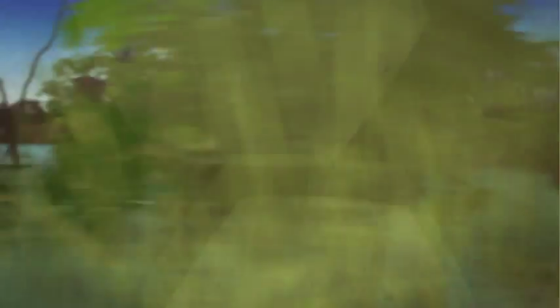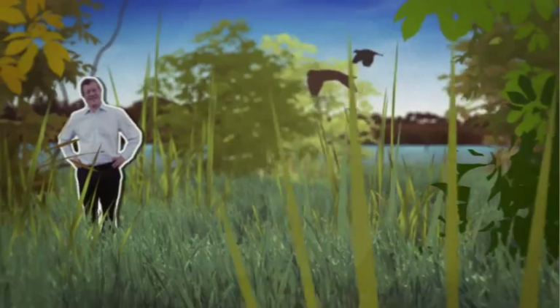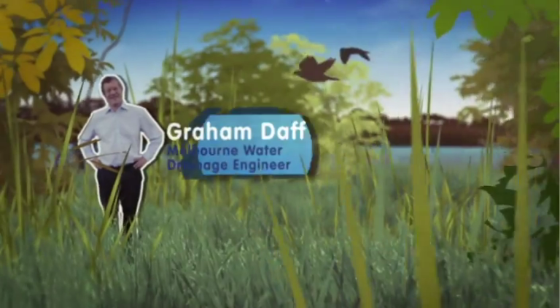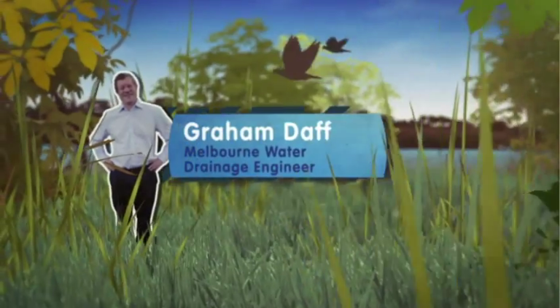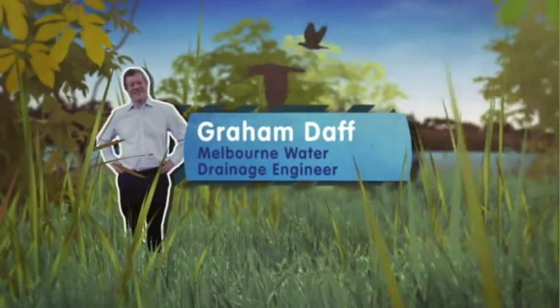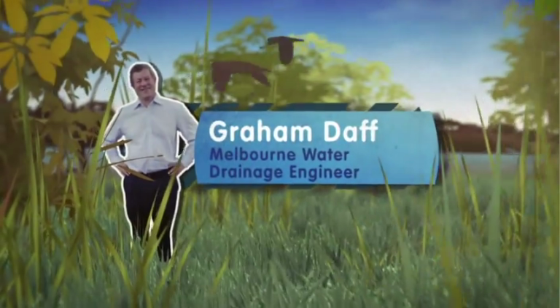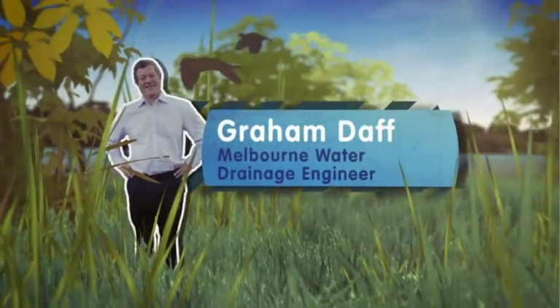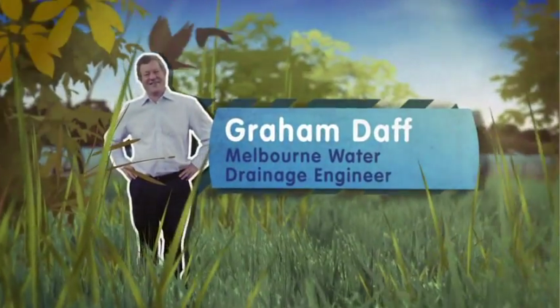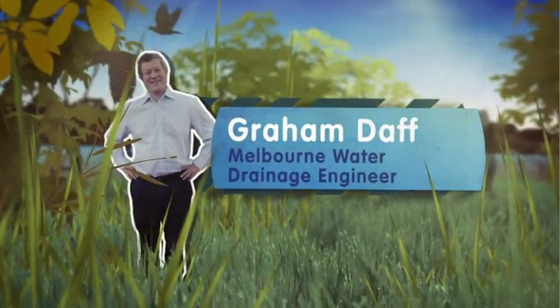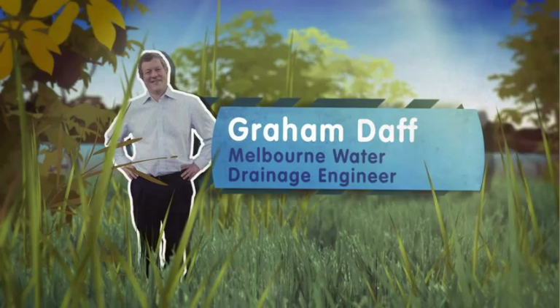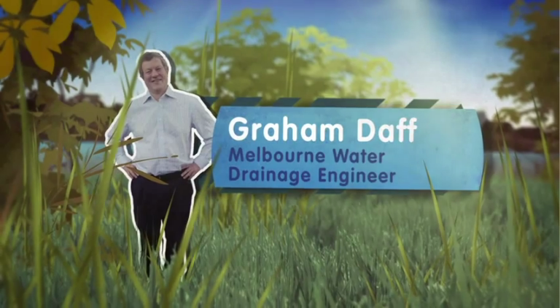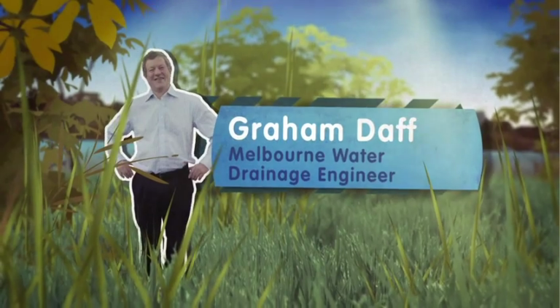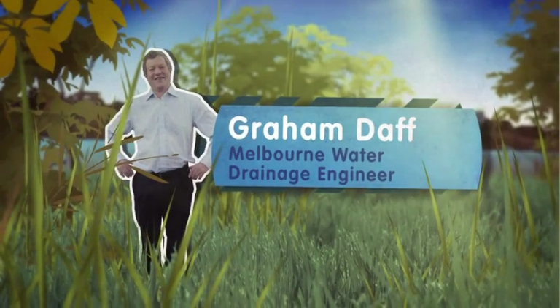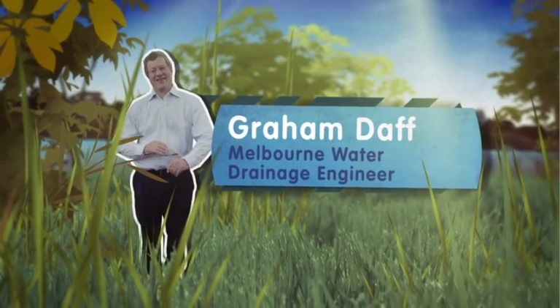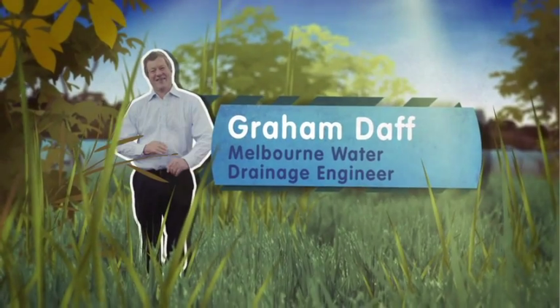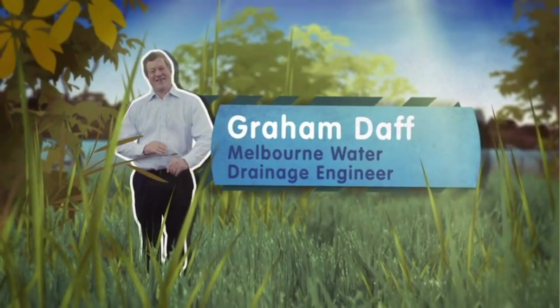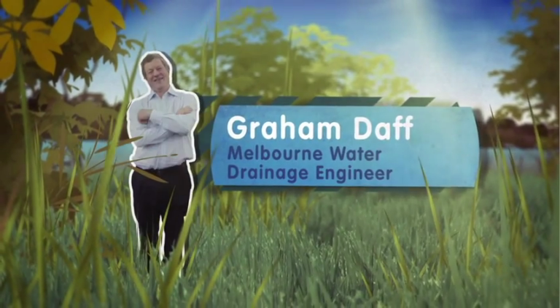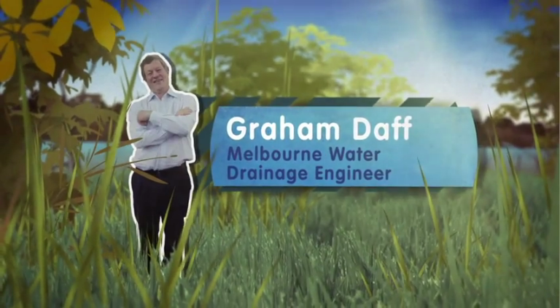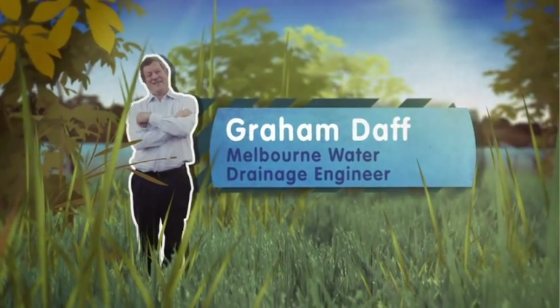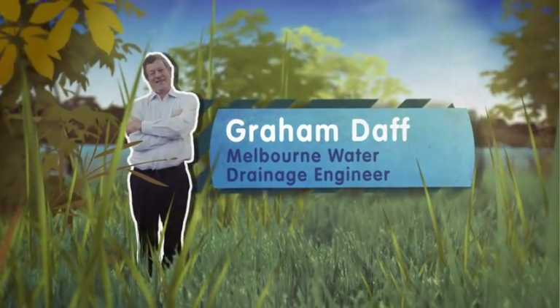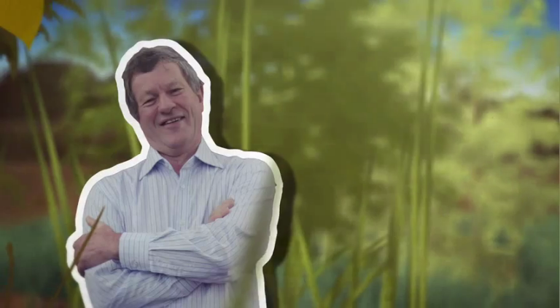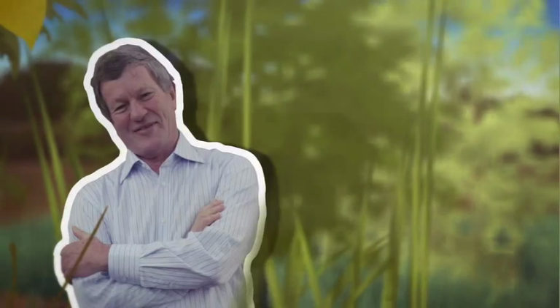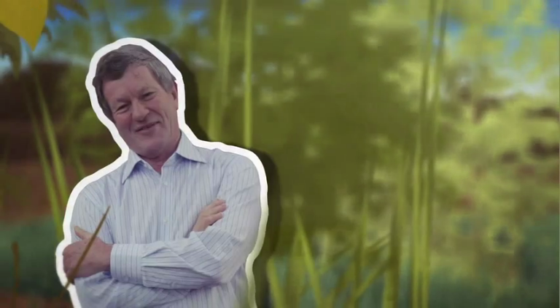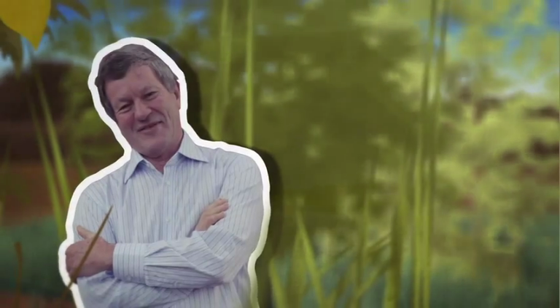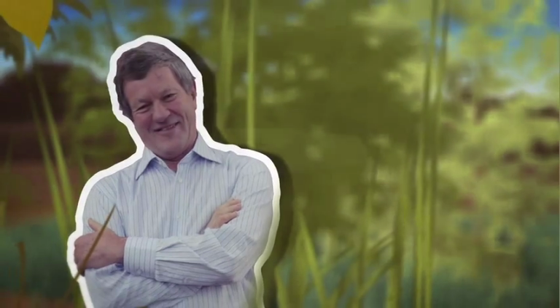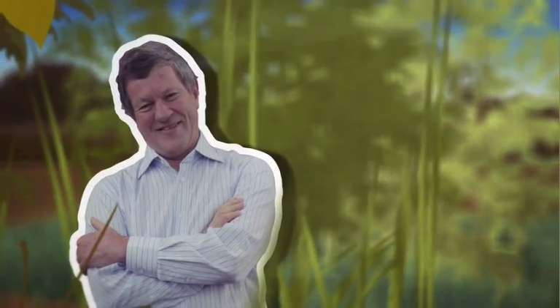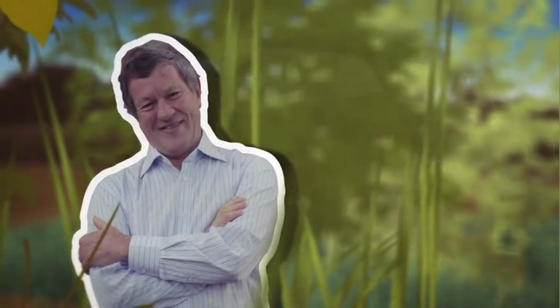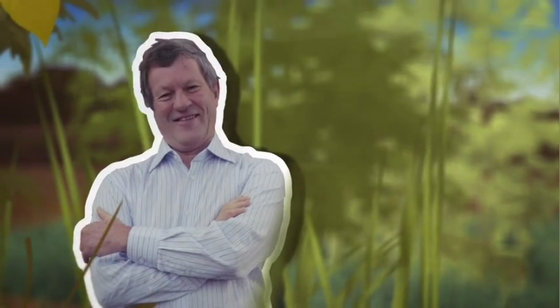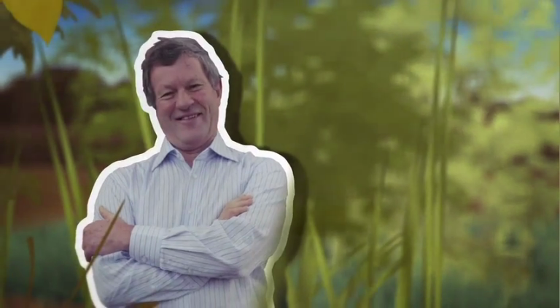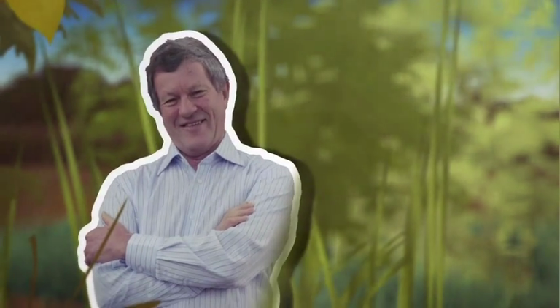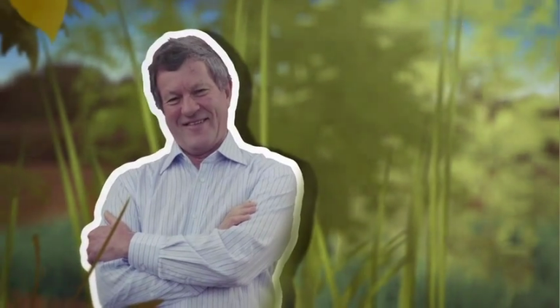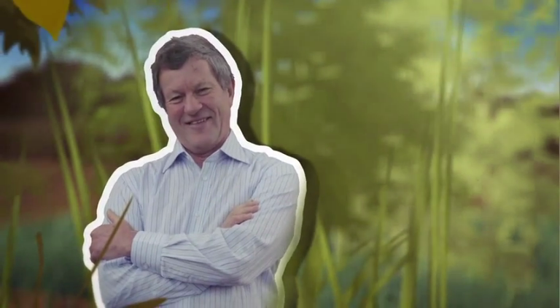This is Graham. He works for Melbourne Water and knows all there is to know about stormwater drainage in this area.